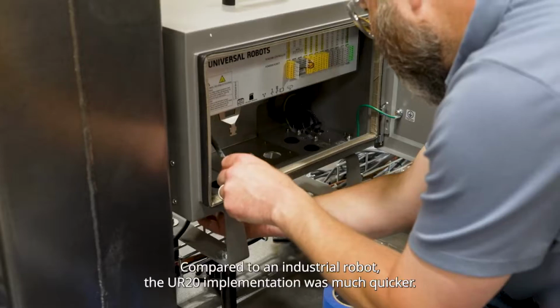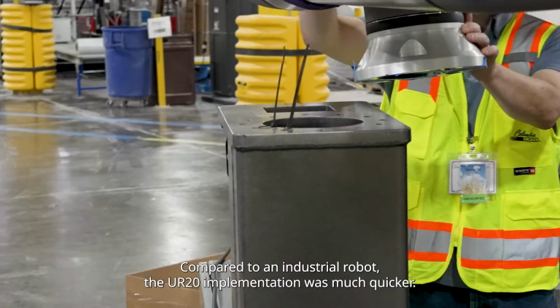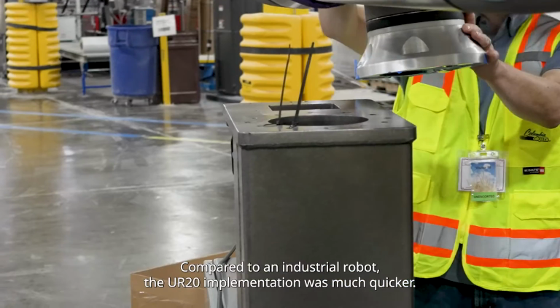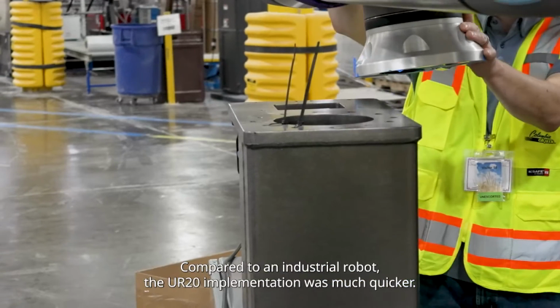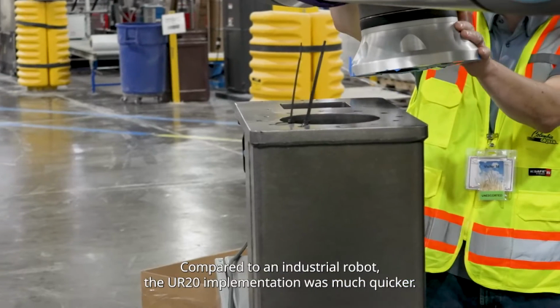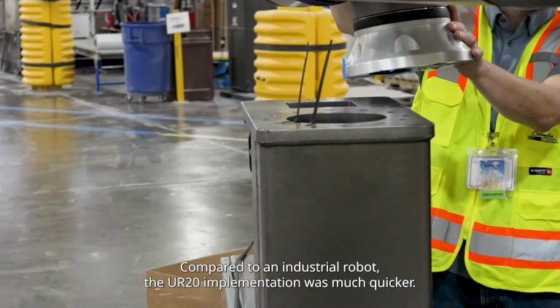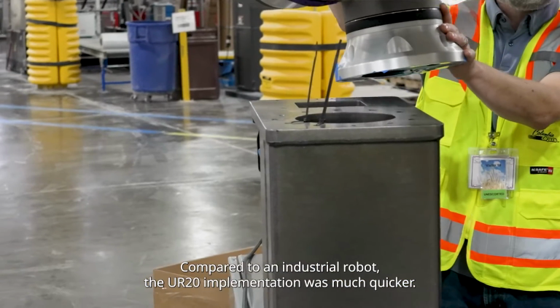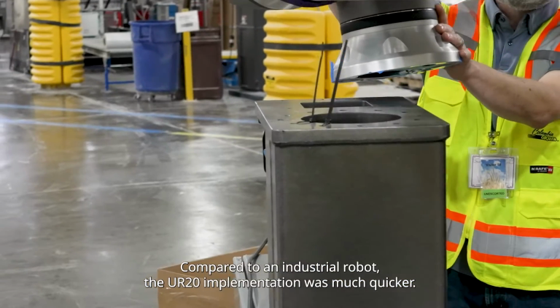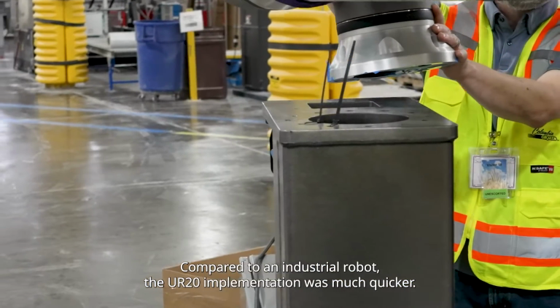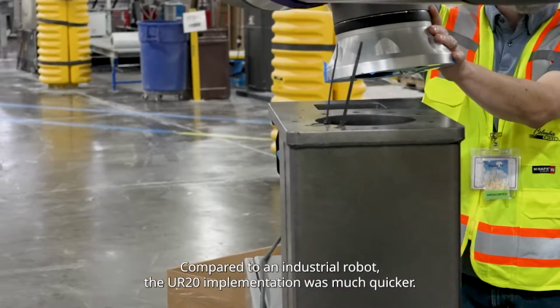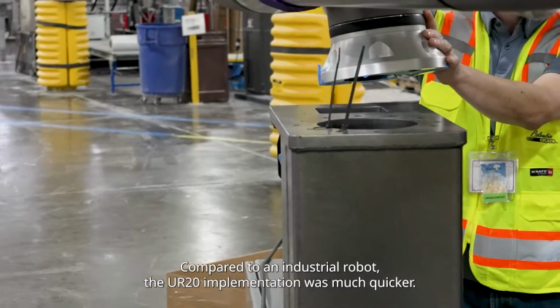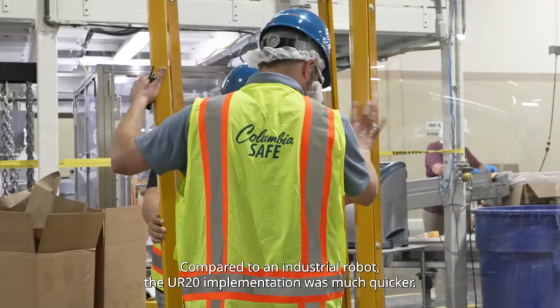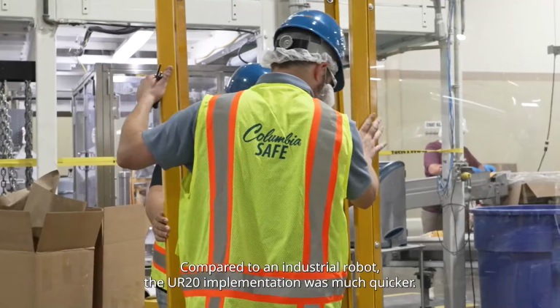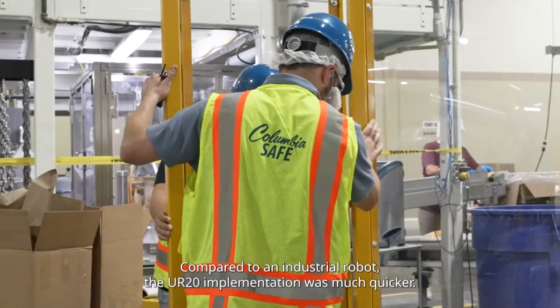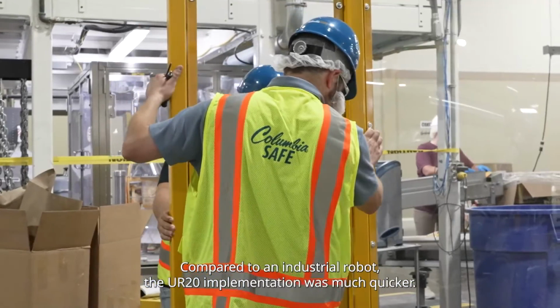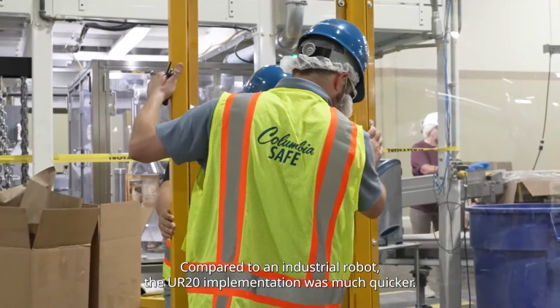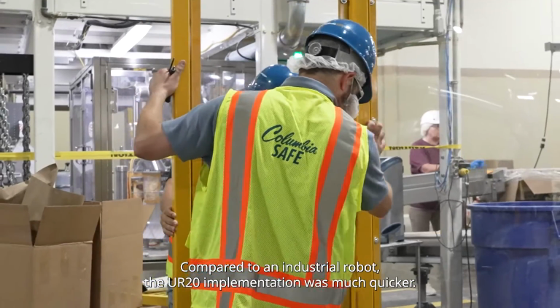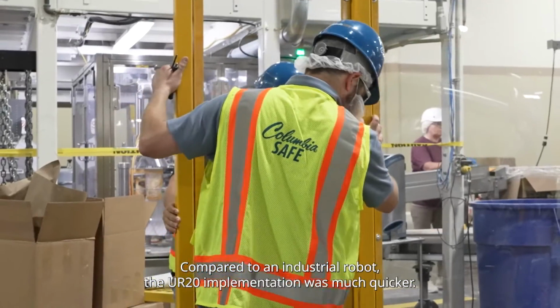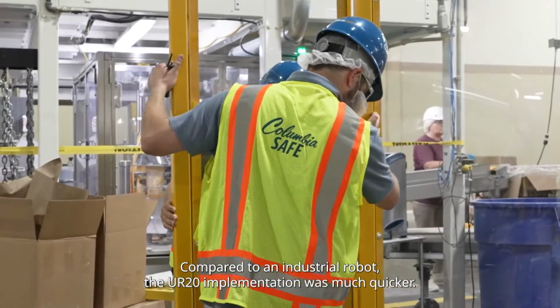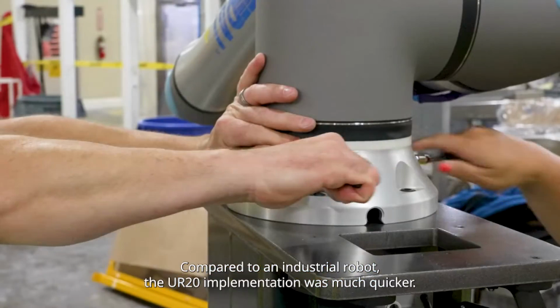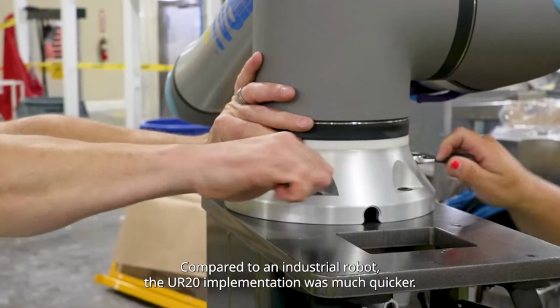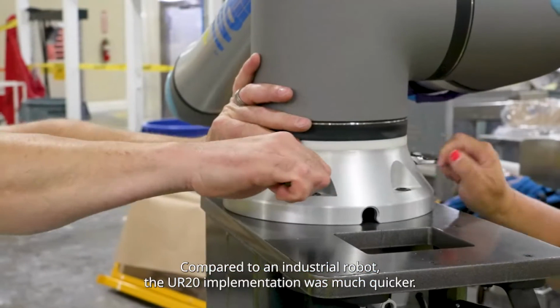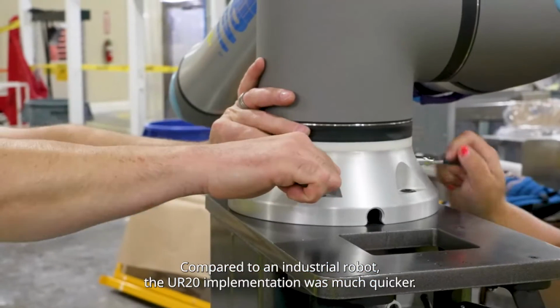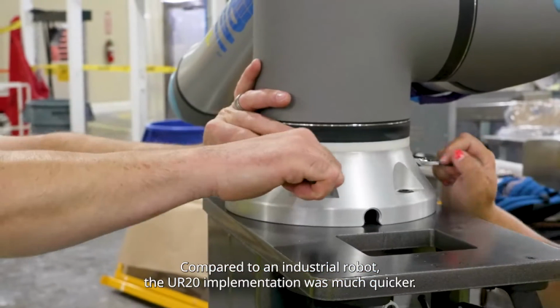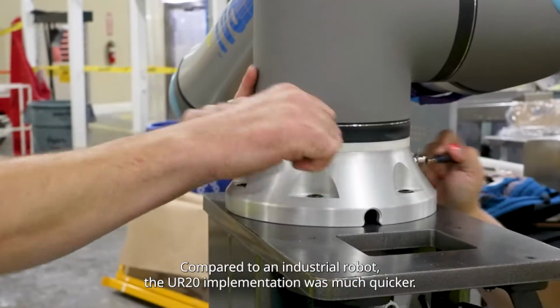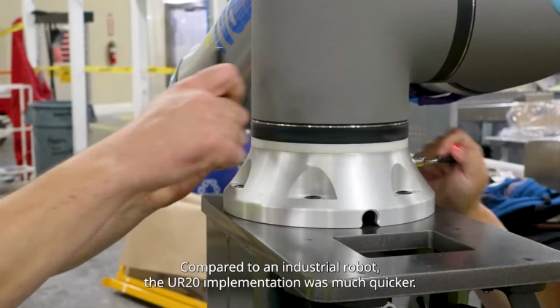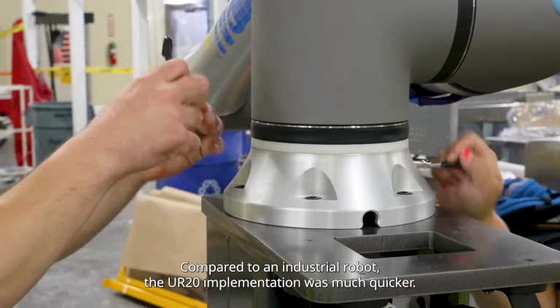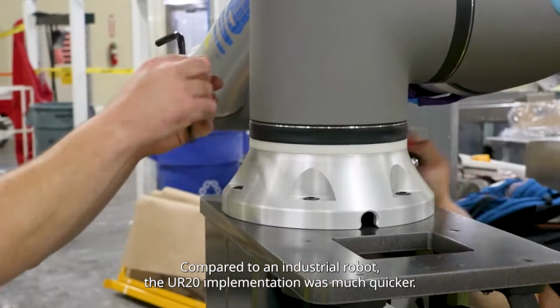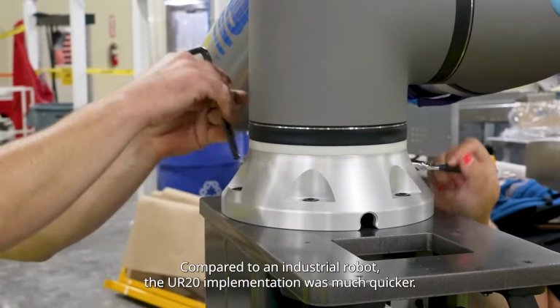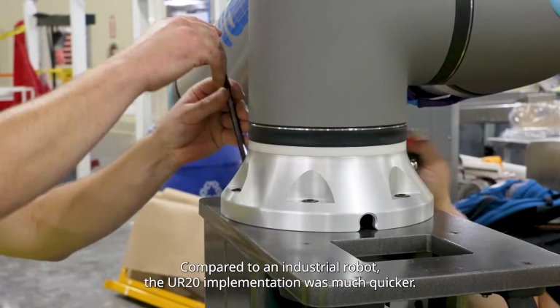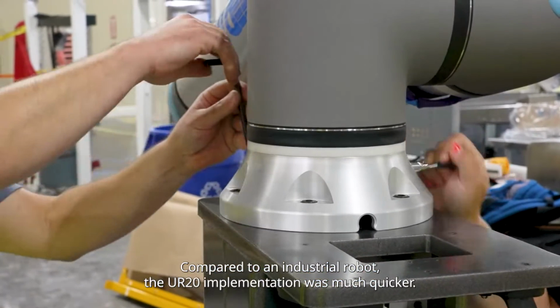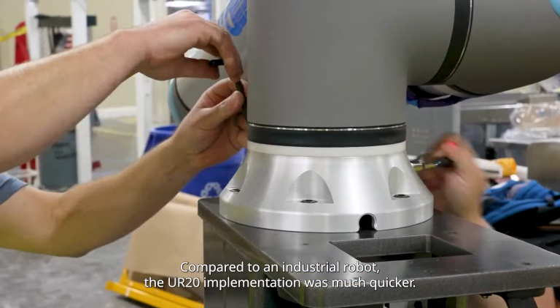Compared to an industrial robot, the UR20 implementation is much quicker.